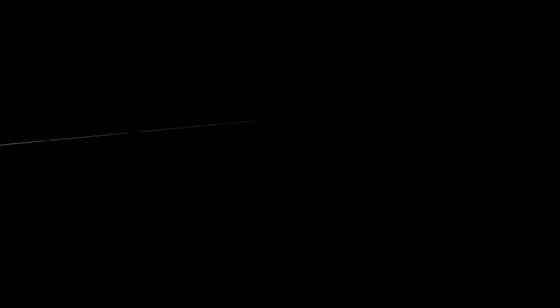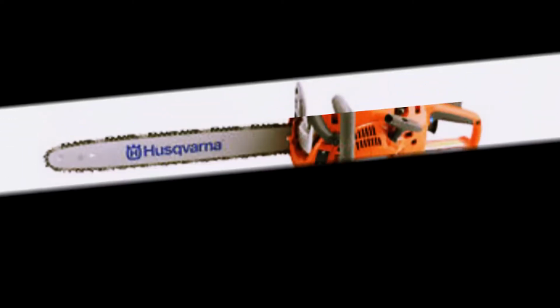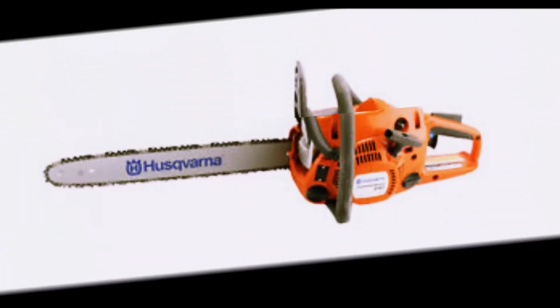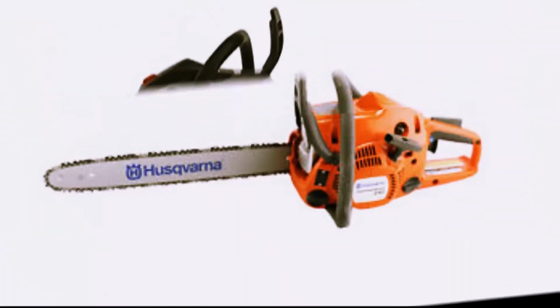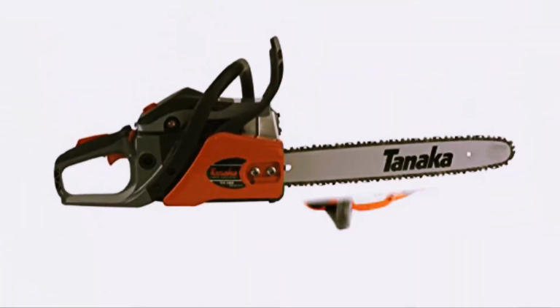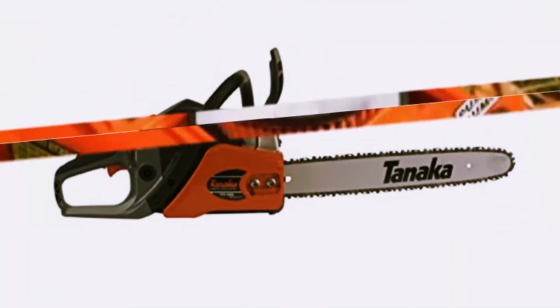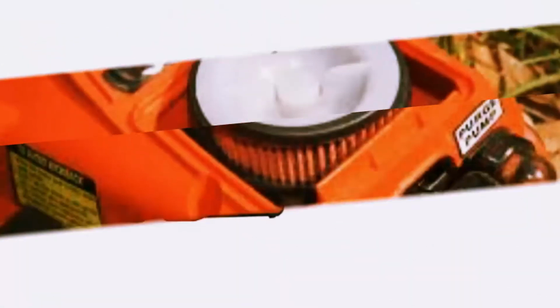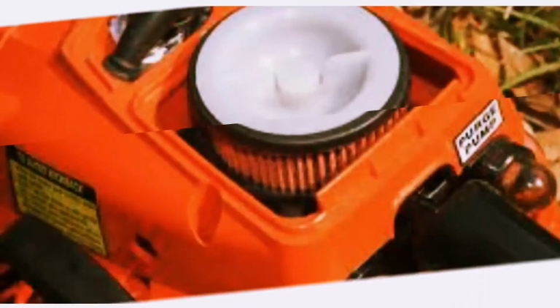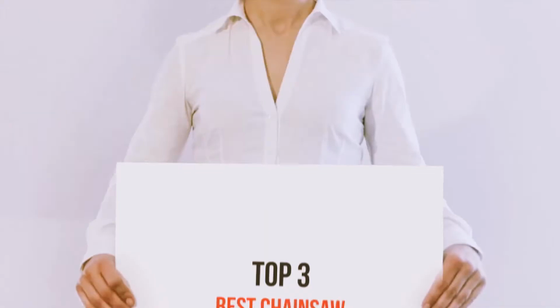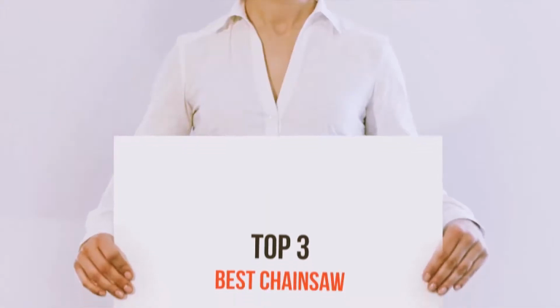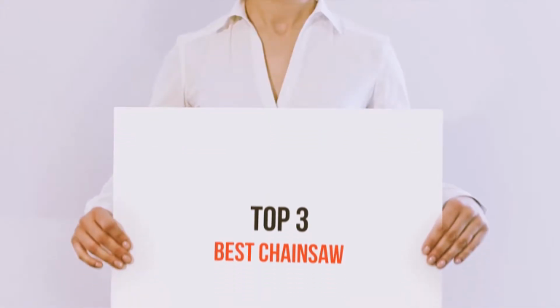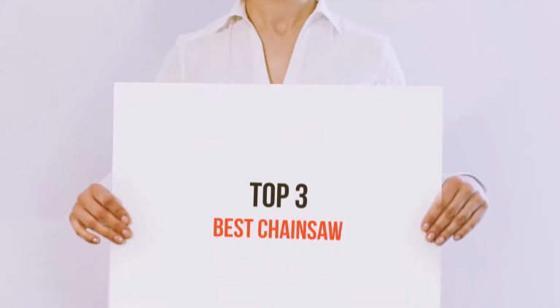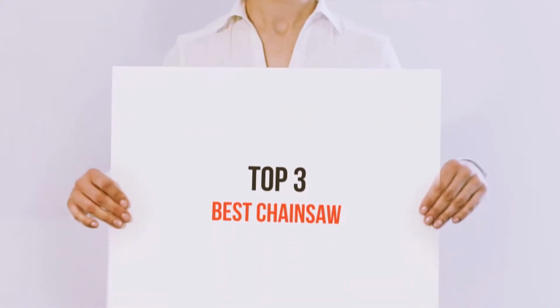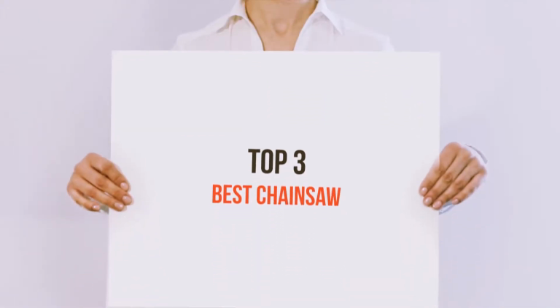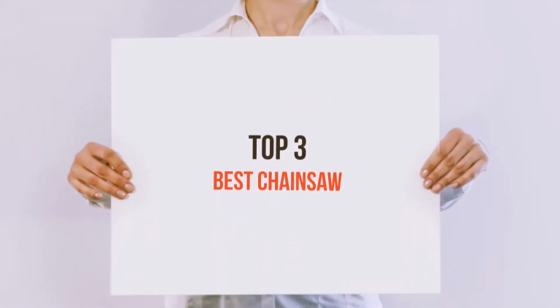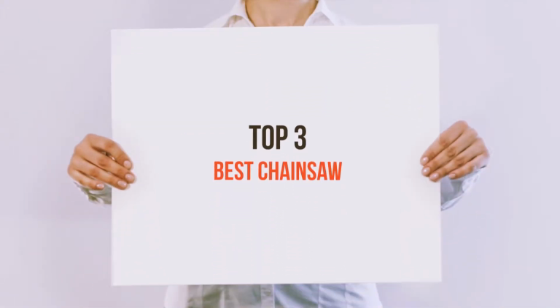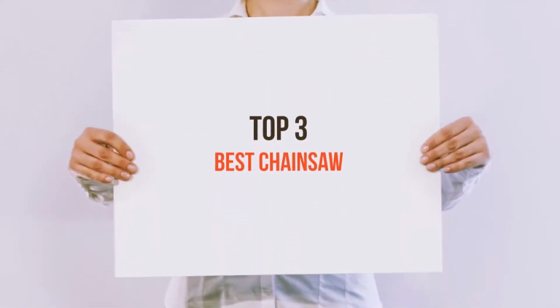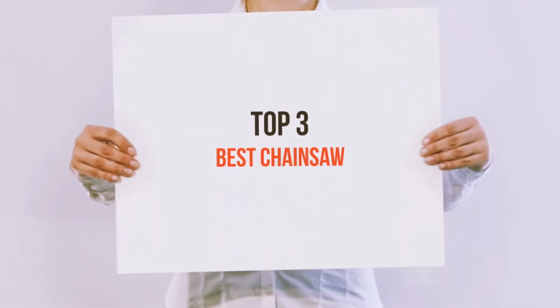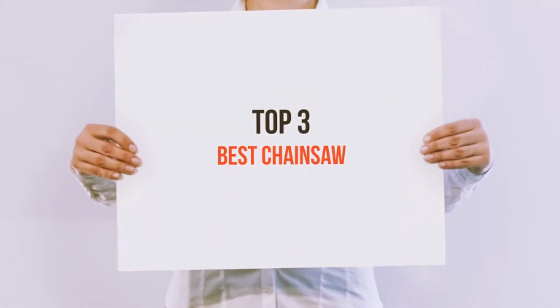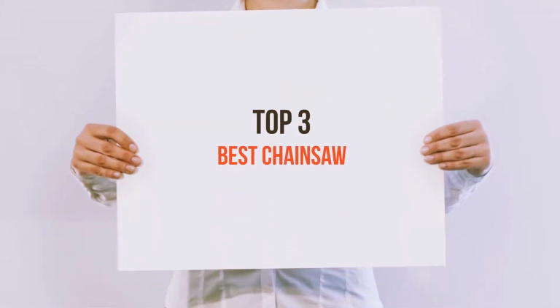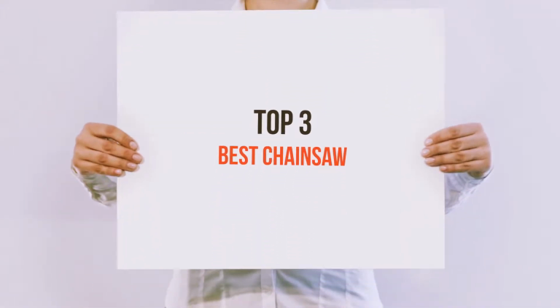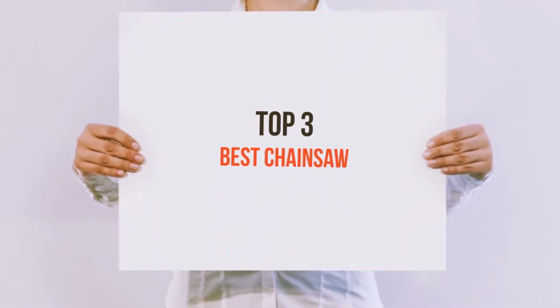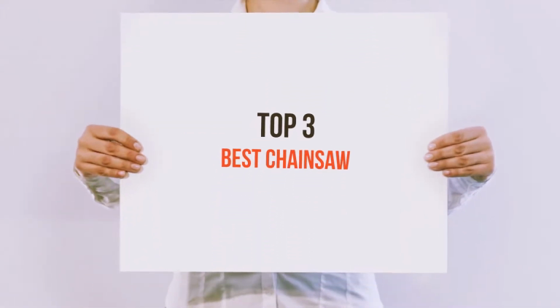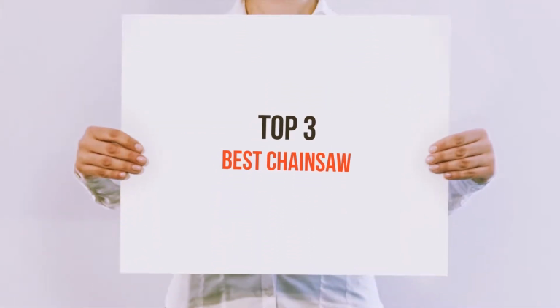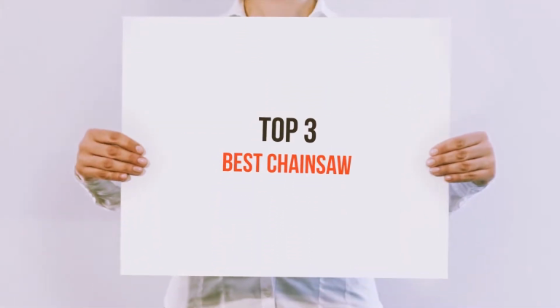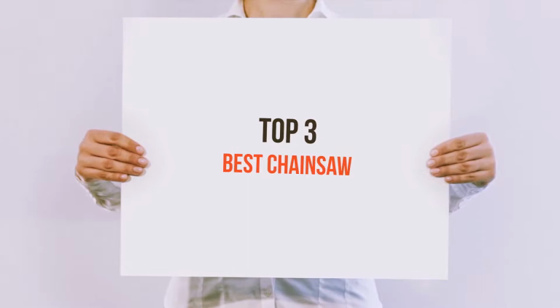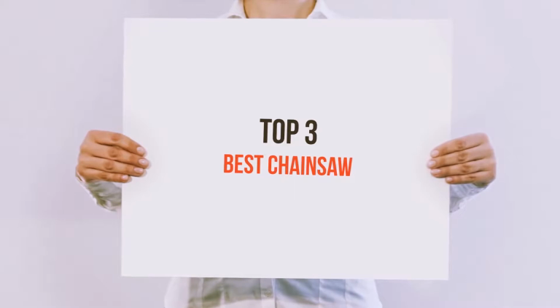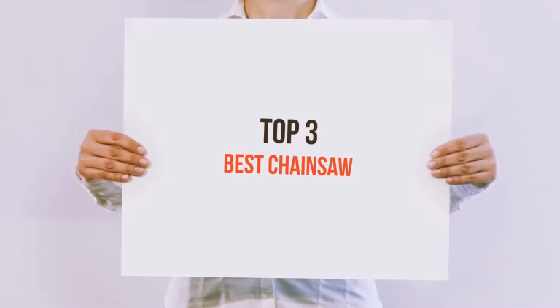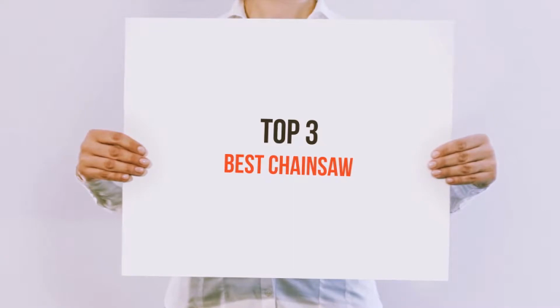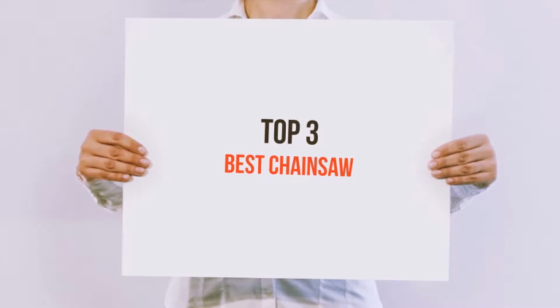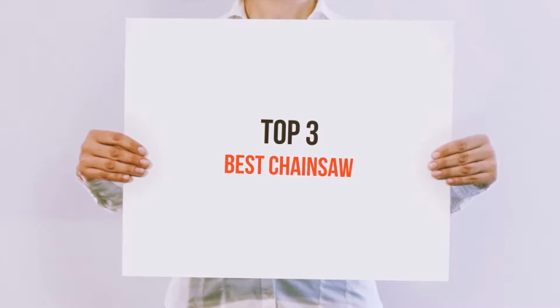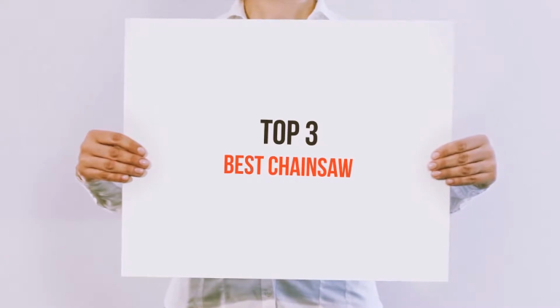Hello guys, welcome back to my channel. Today I'm gonna talk about the Top 3 Best Chainsaws.